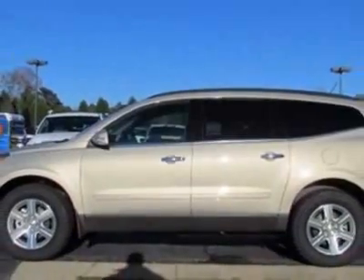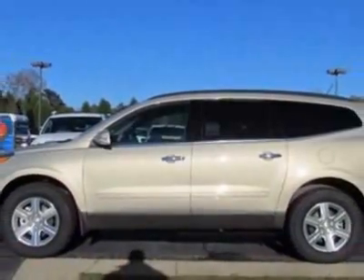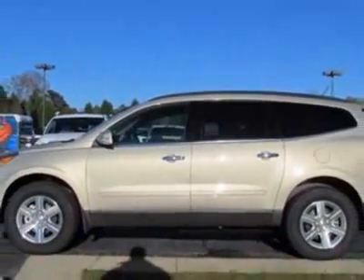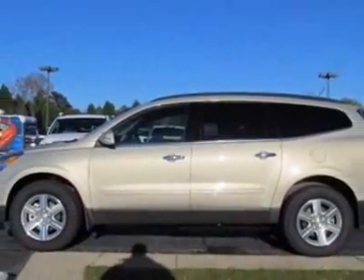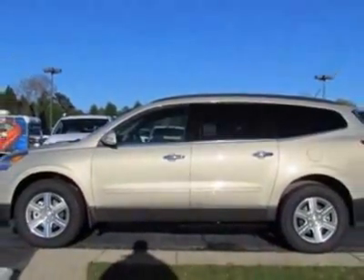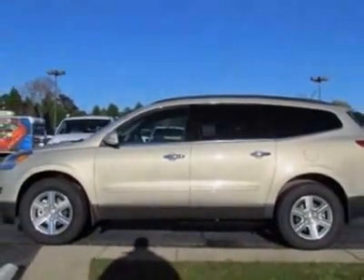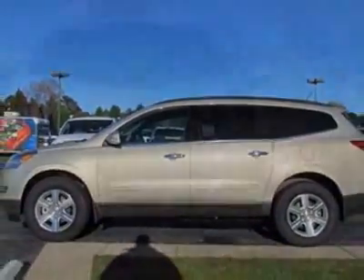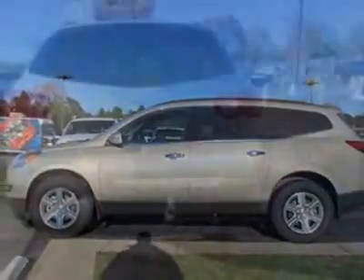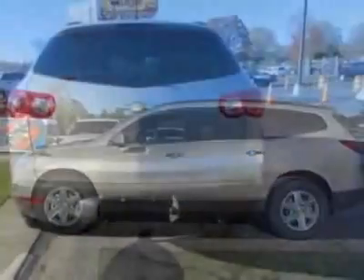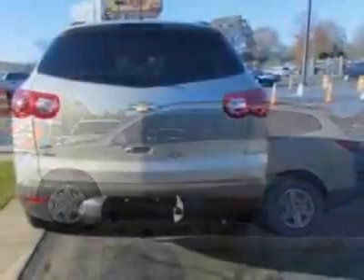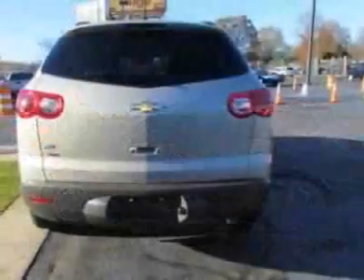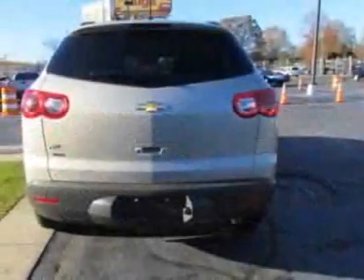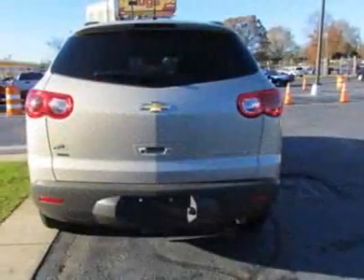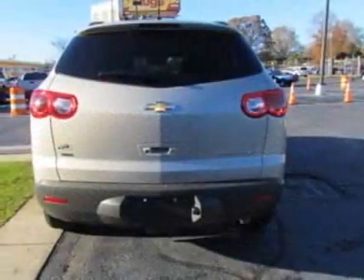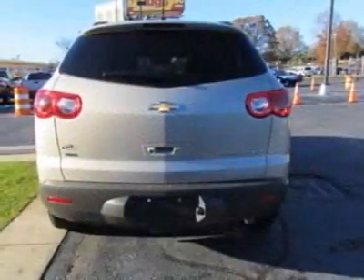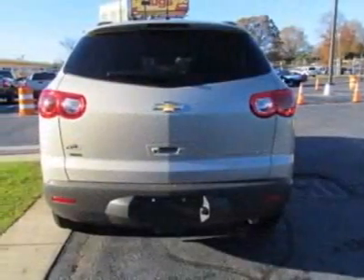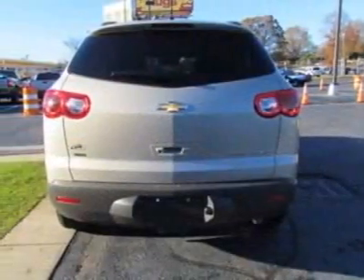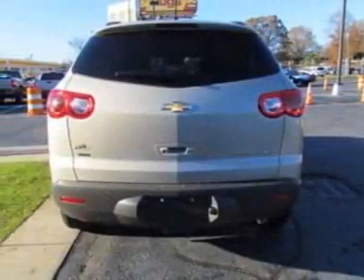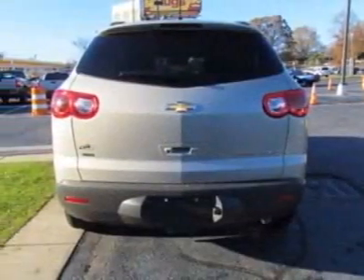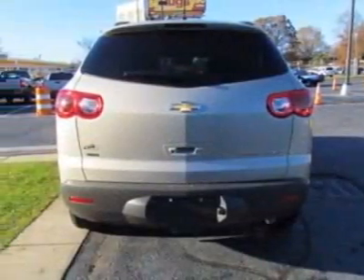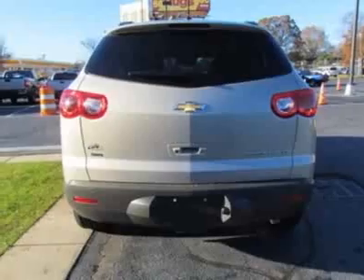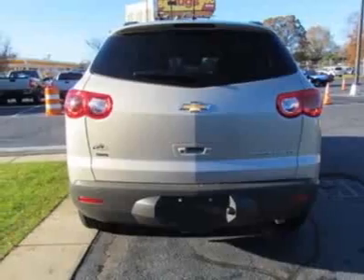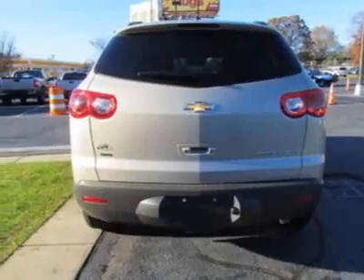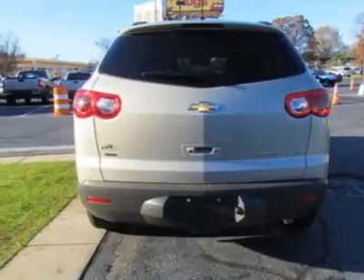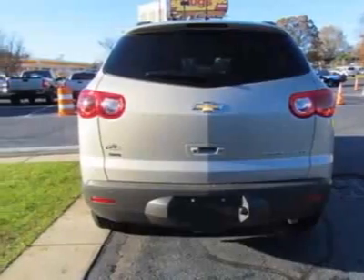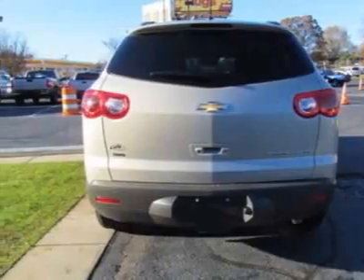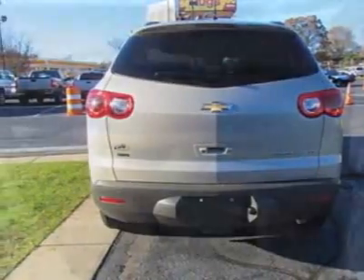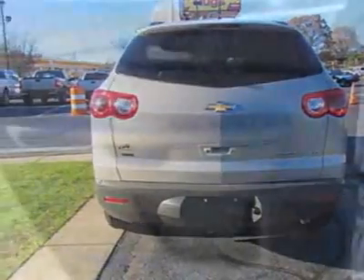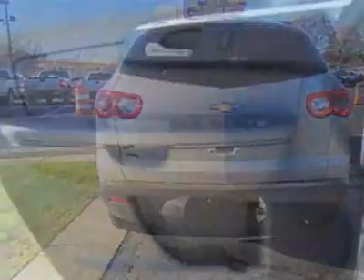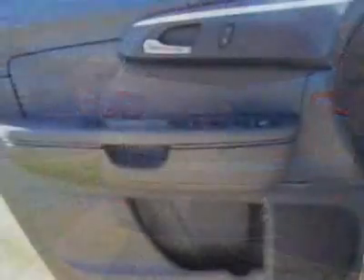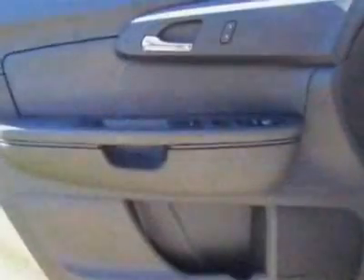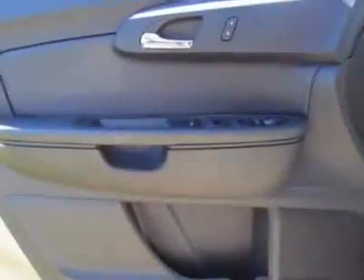This Traverse boasts a 3.6-liter engine and has a 6-speed automatic transmission.